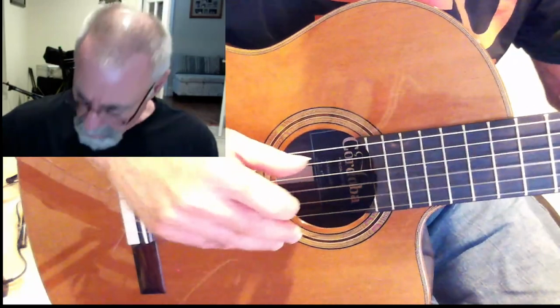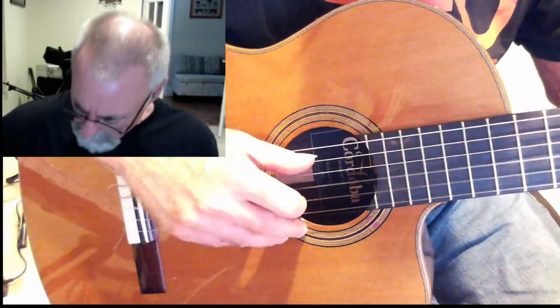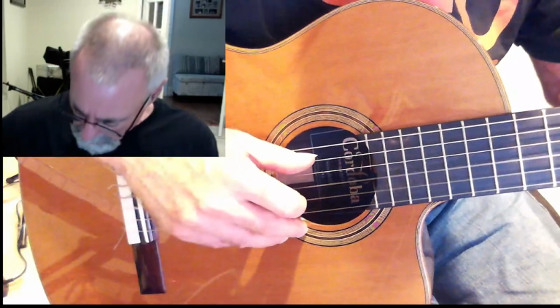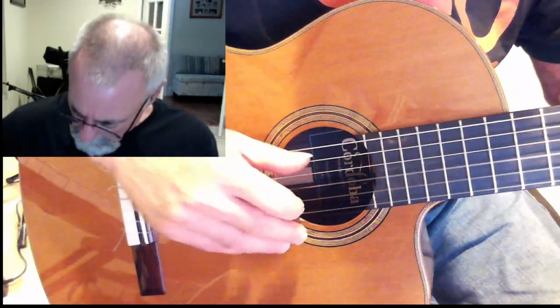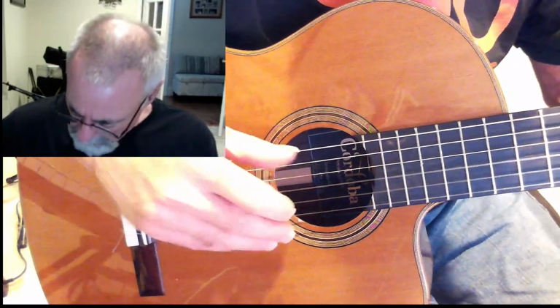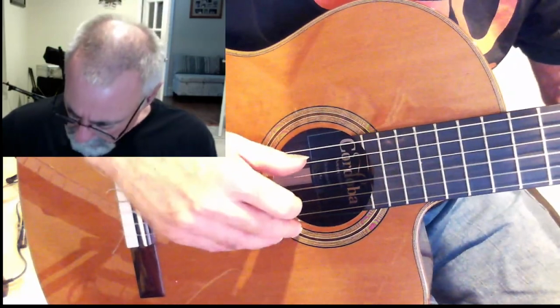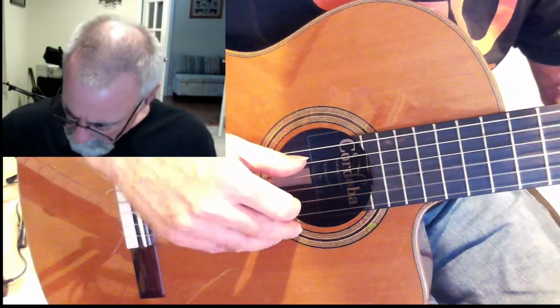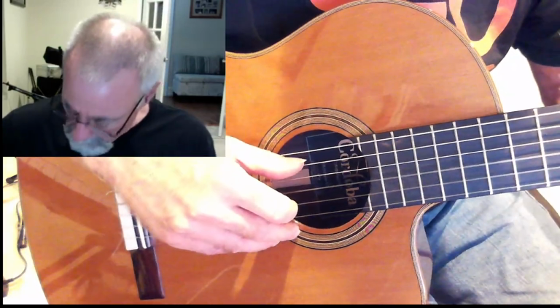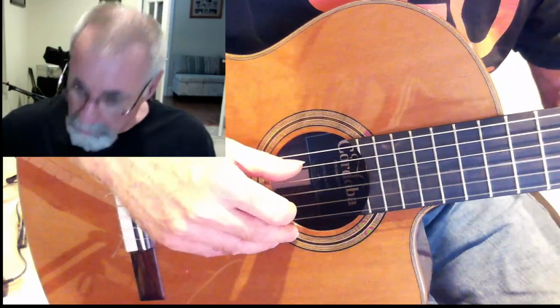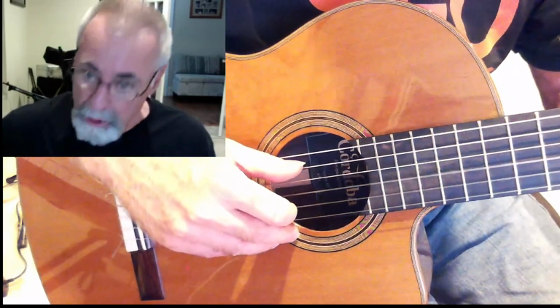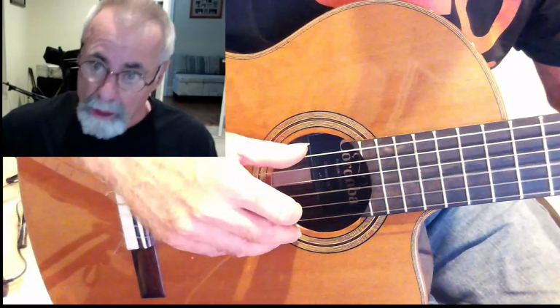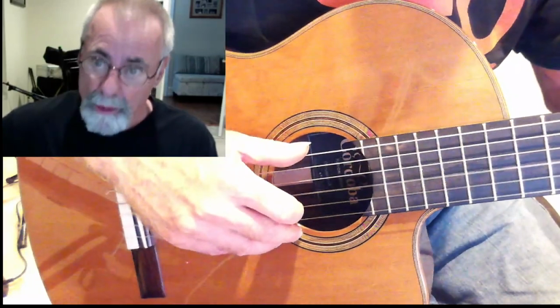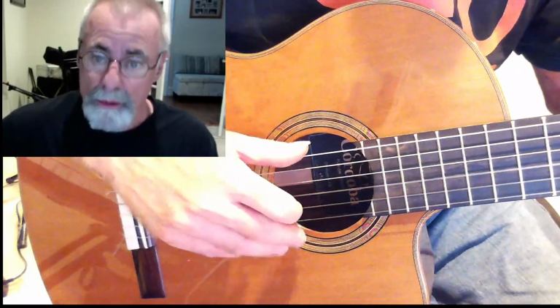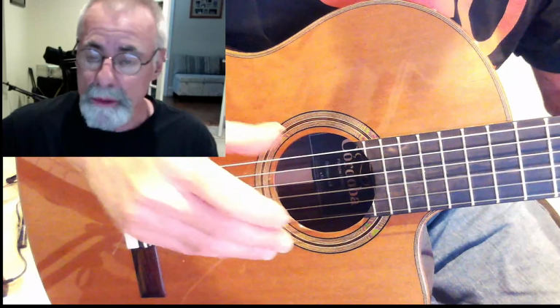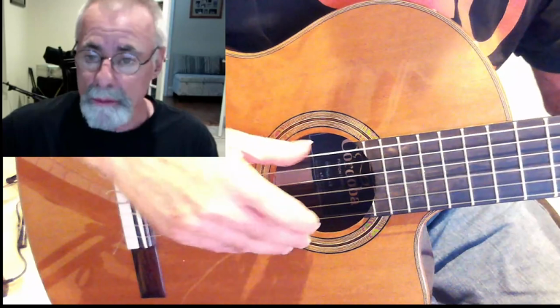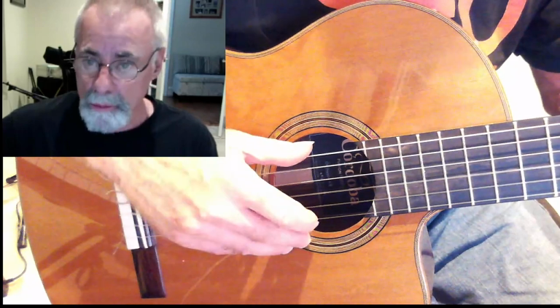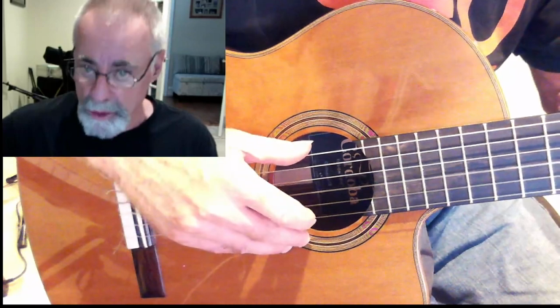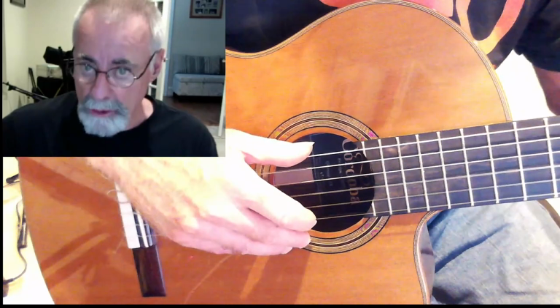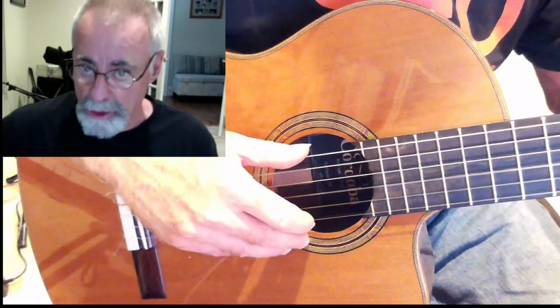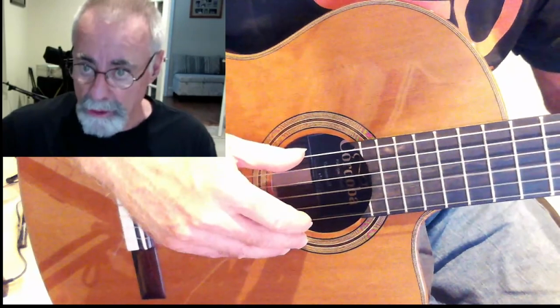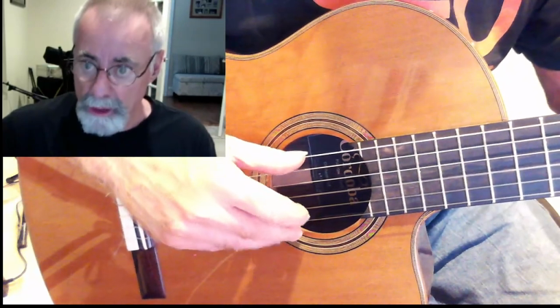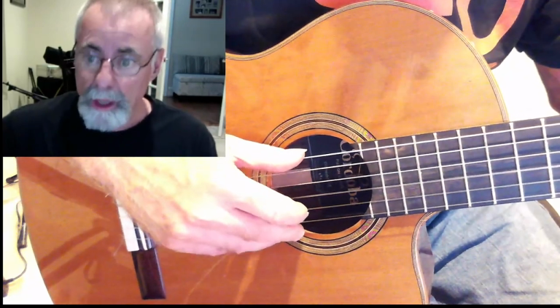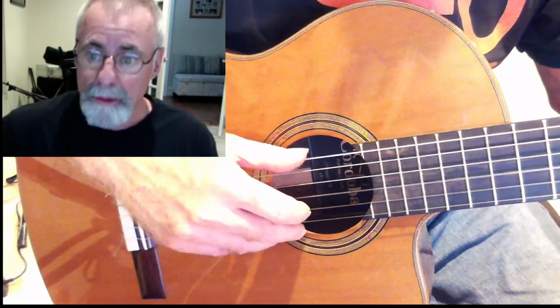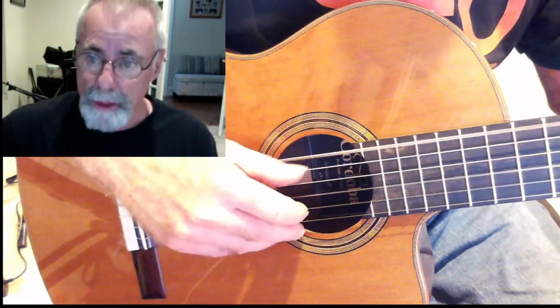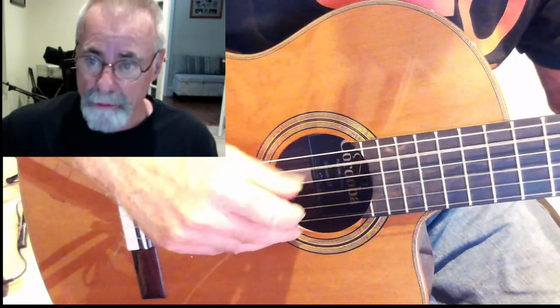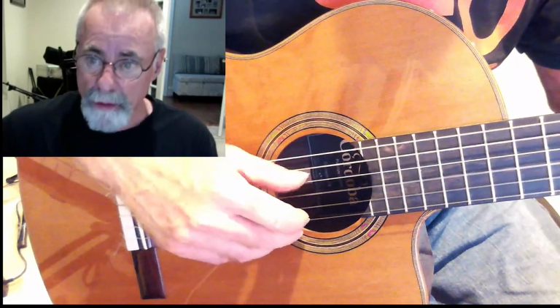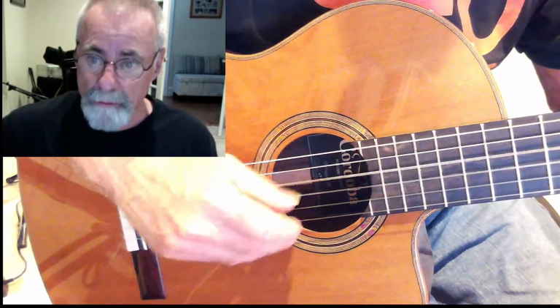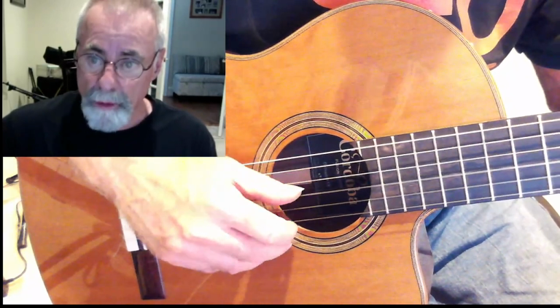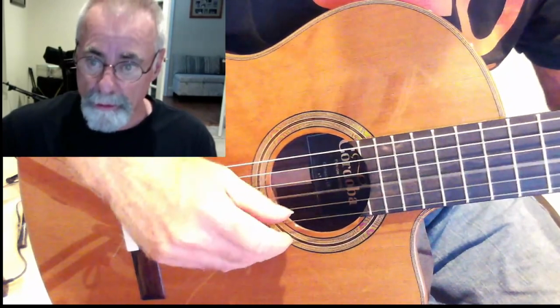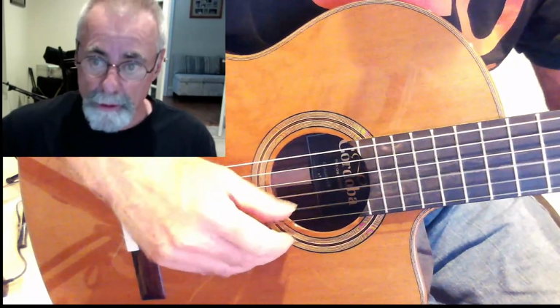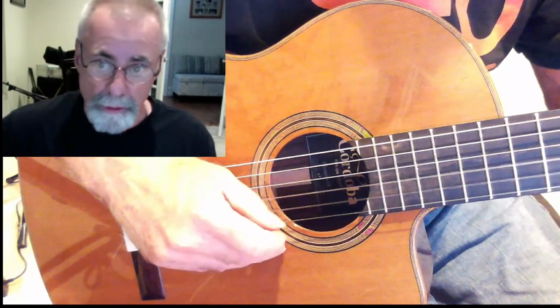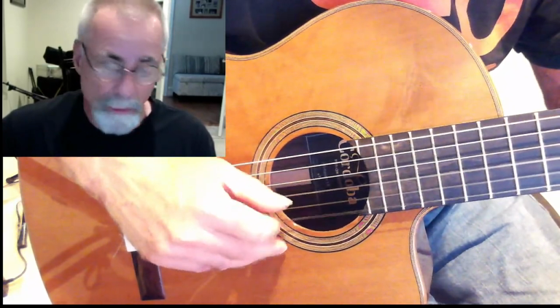I'm going to say the names of the numbers — these are strings: 6, 5, 4, 3, 2, 1.